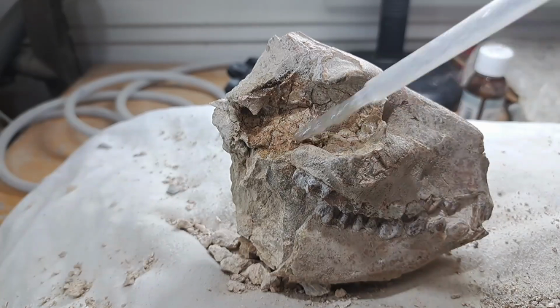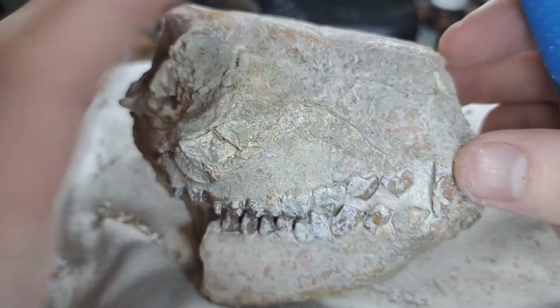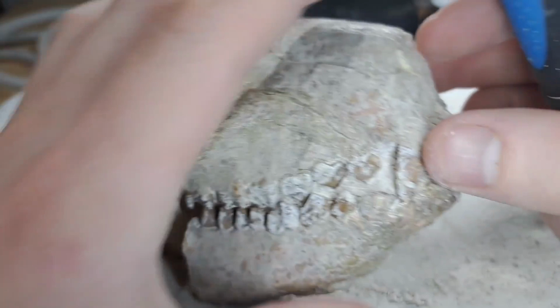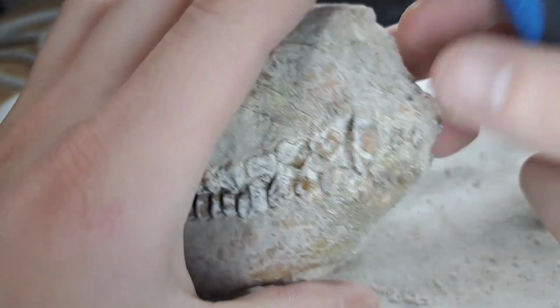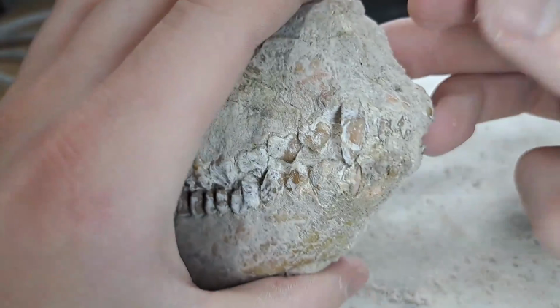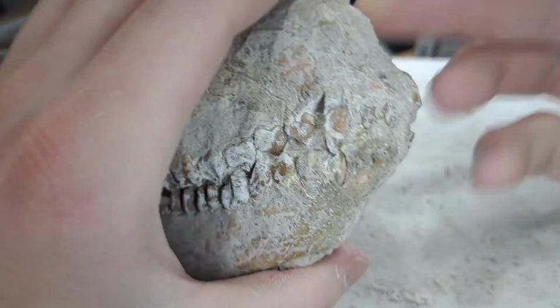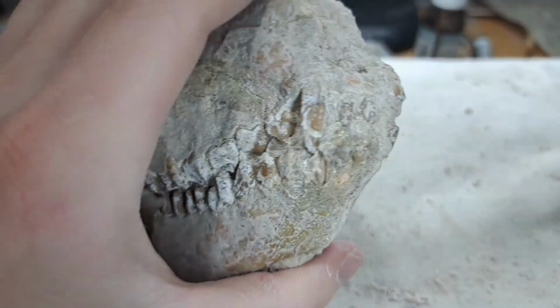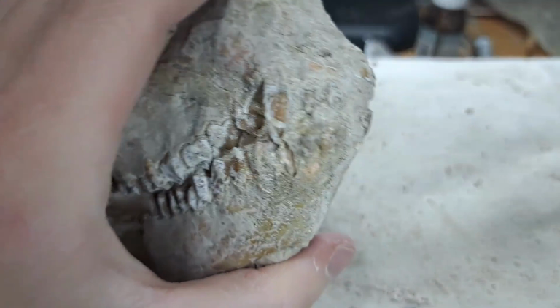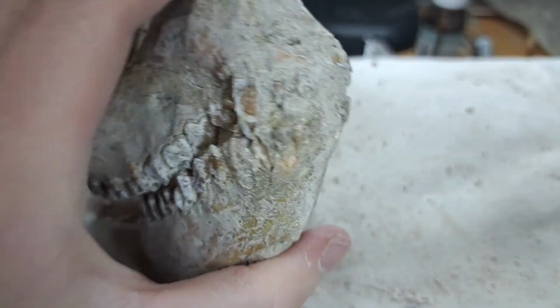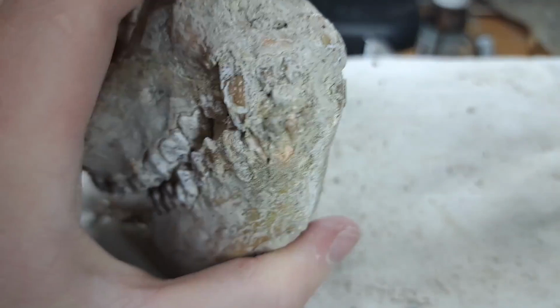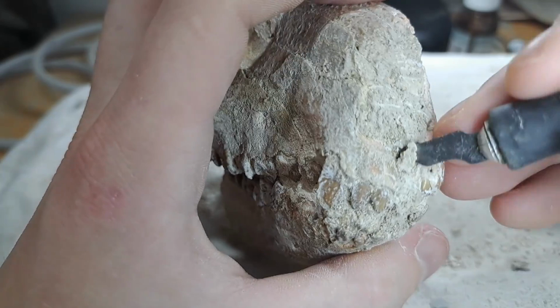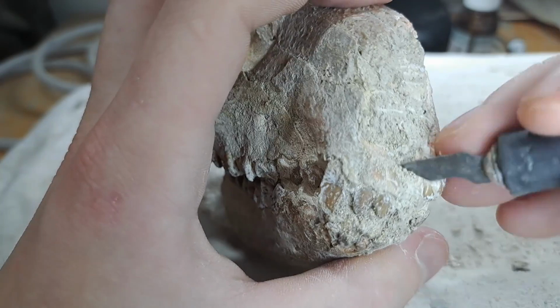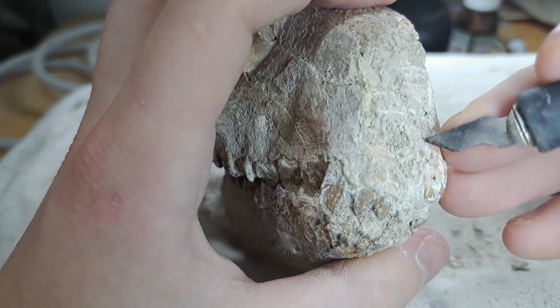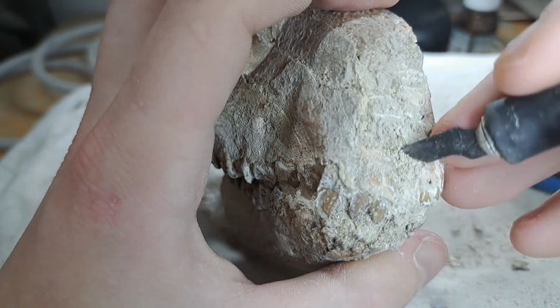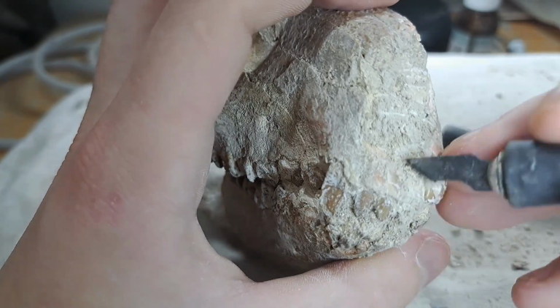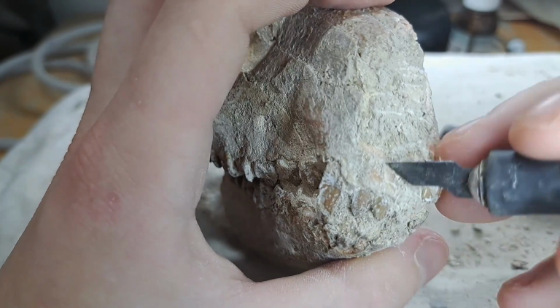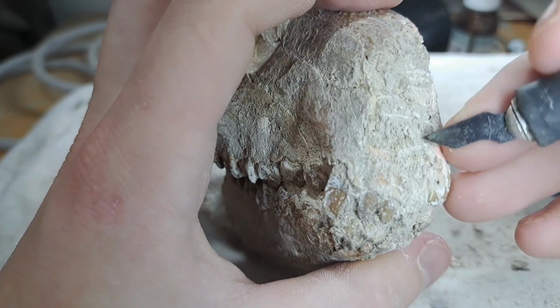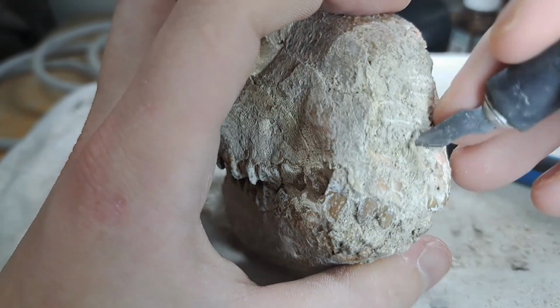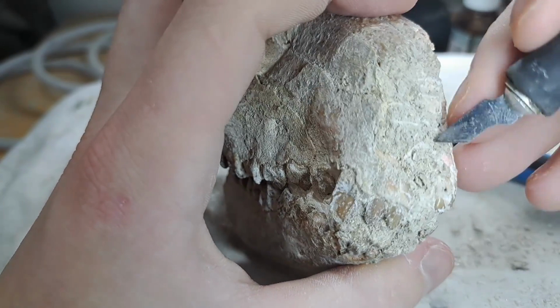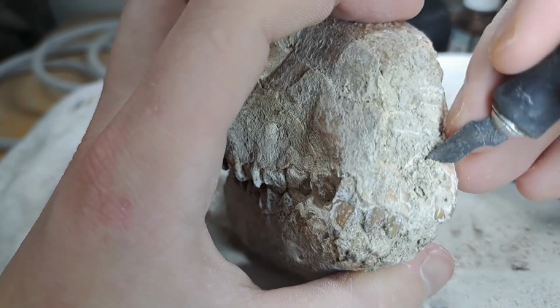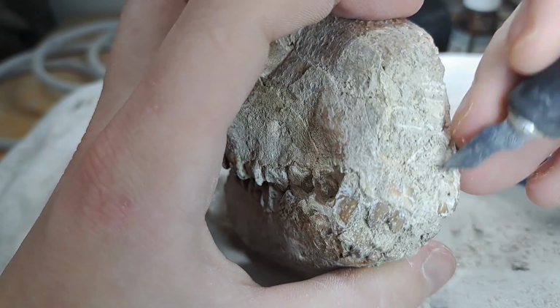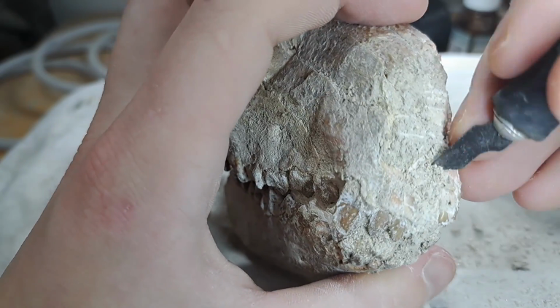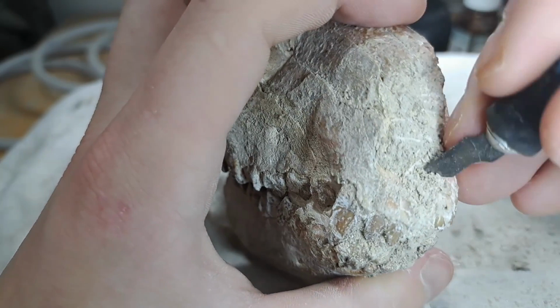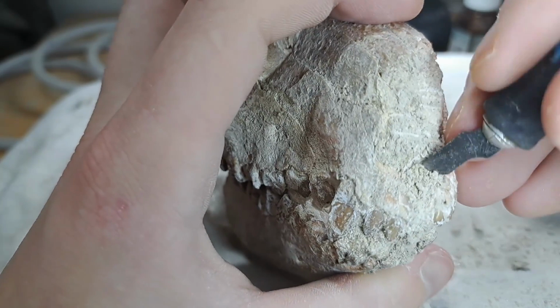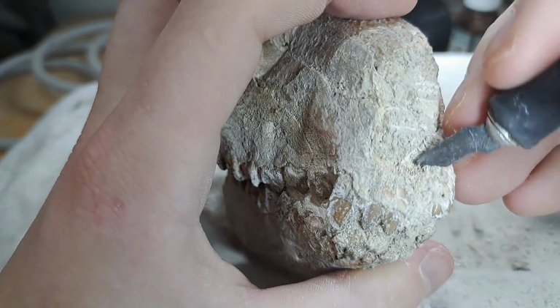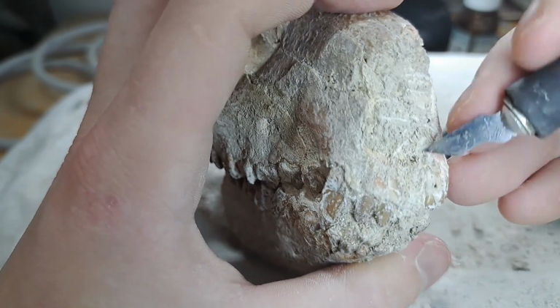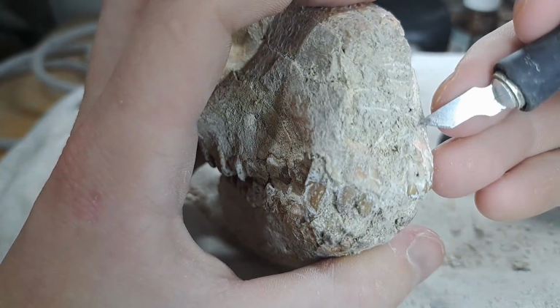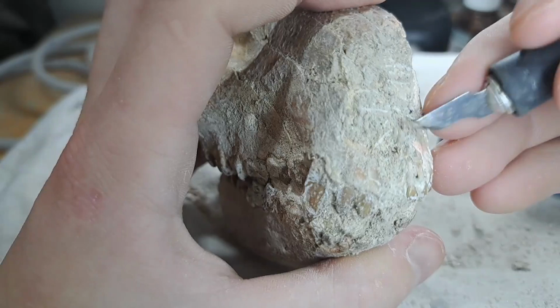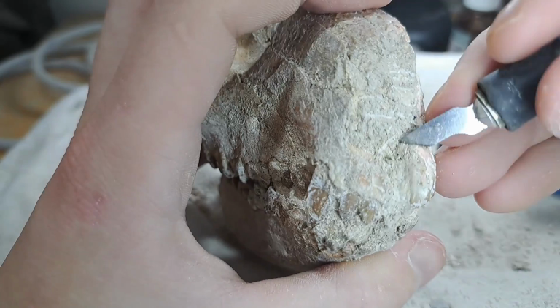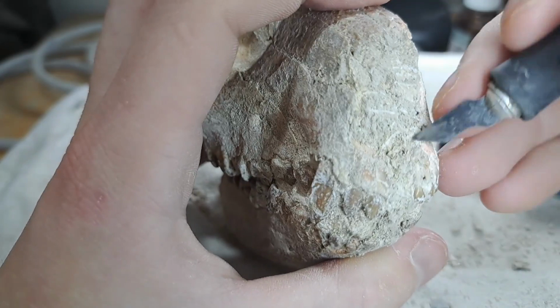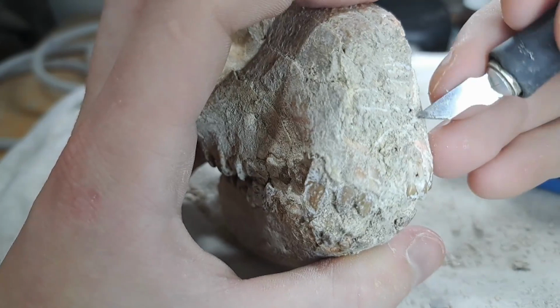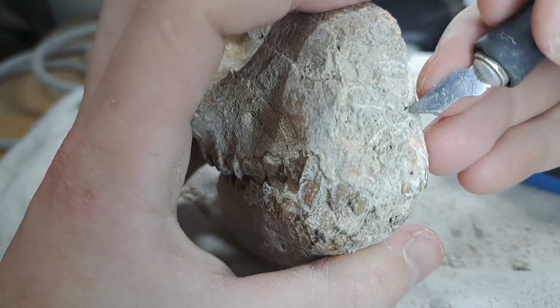After putting some more Paraloid in the cracks for stabilization, it is time to start preparing the snout.